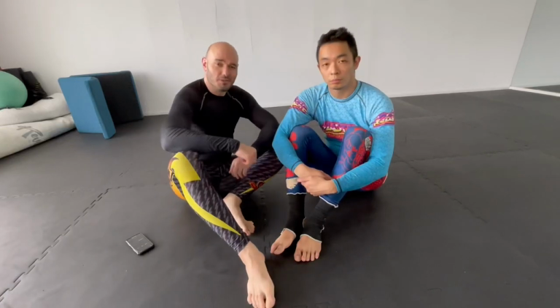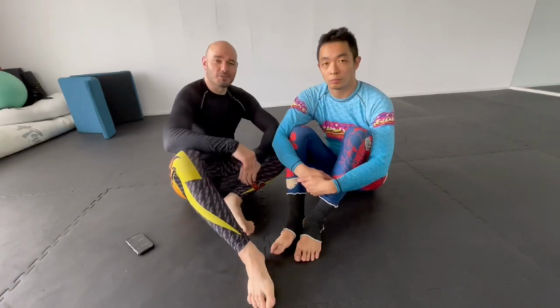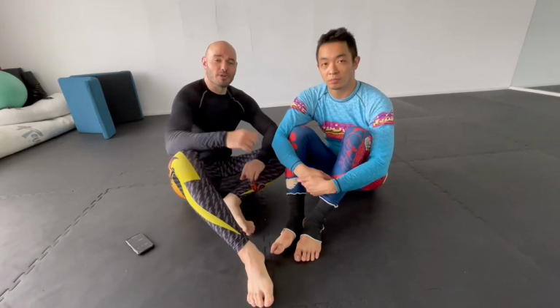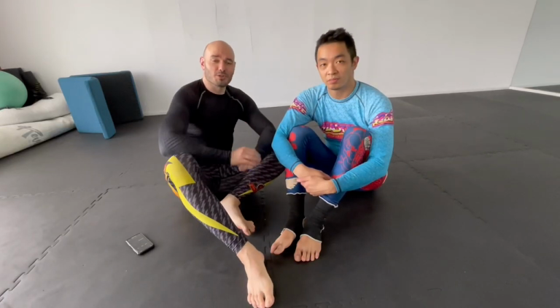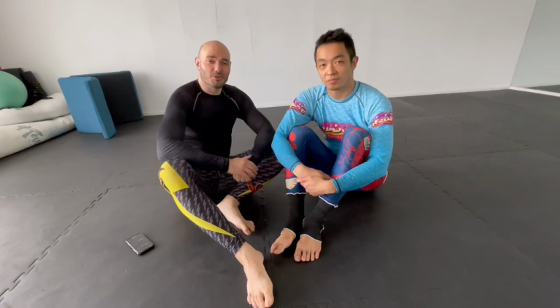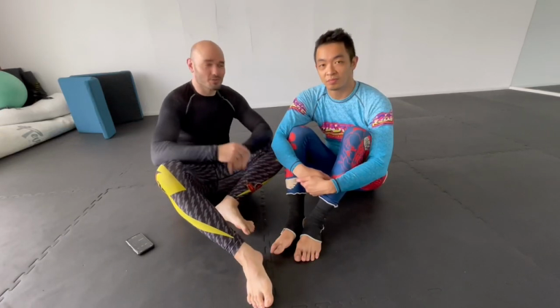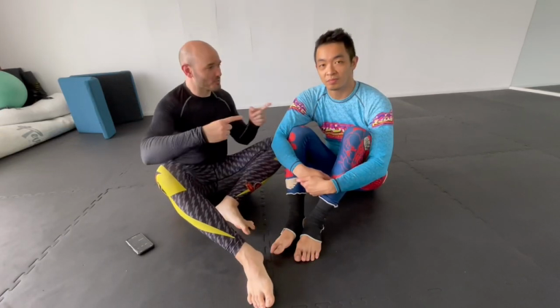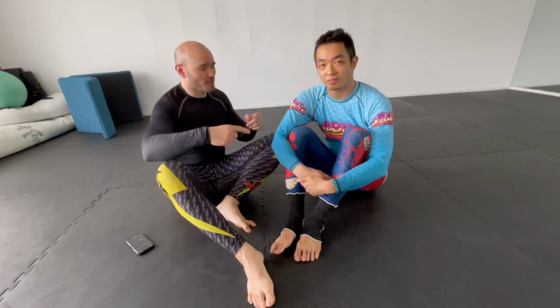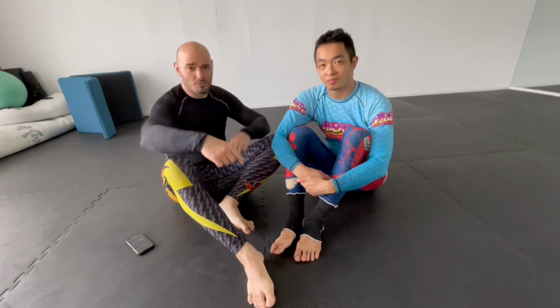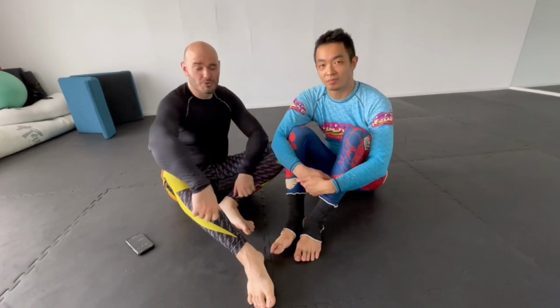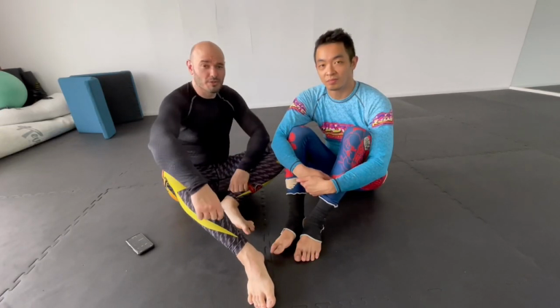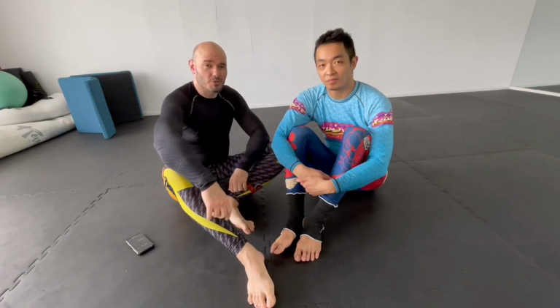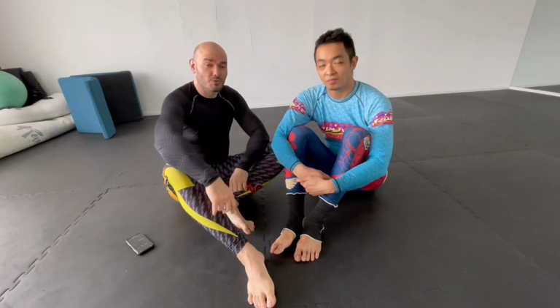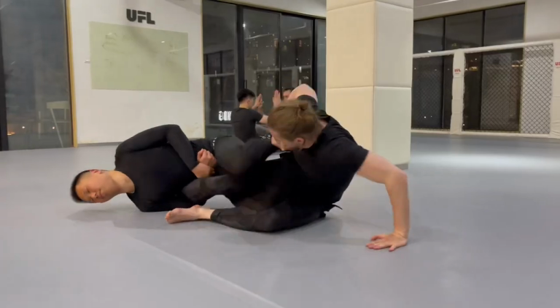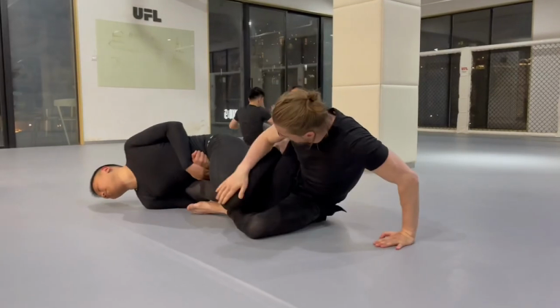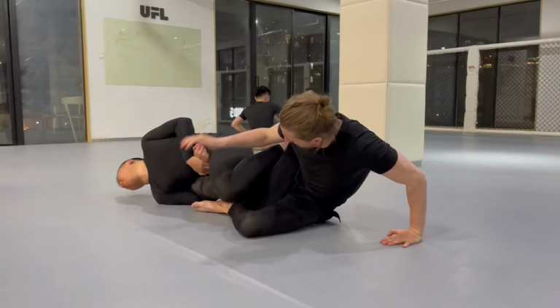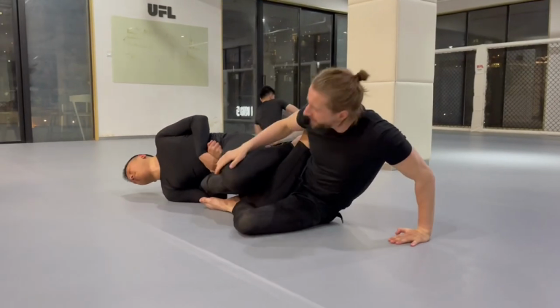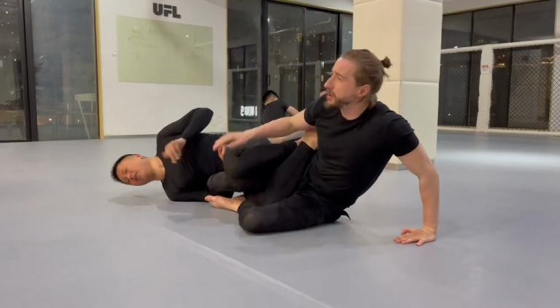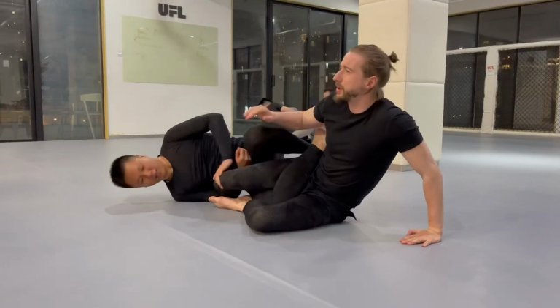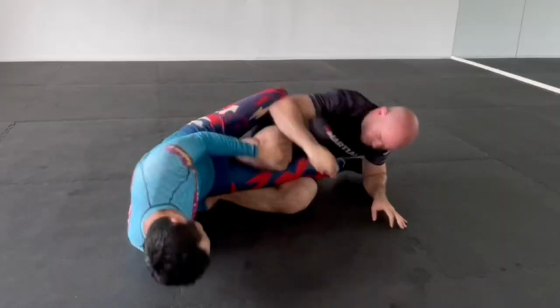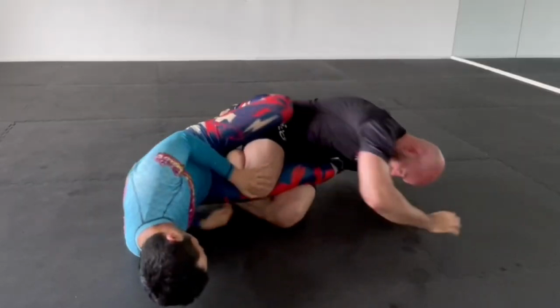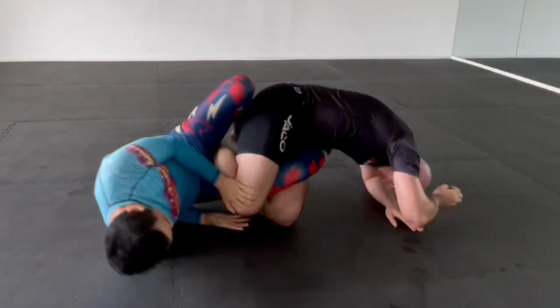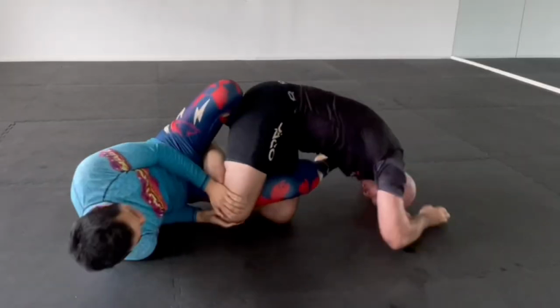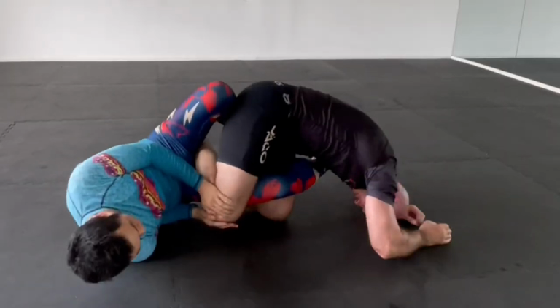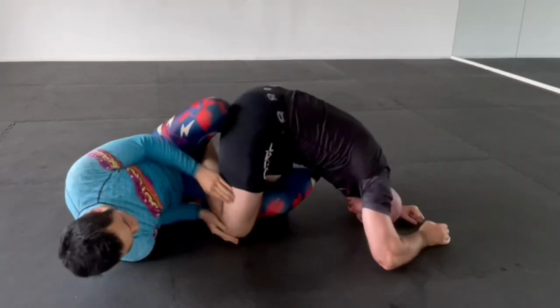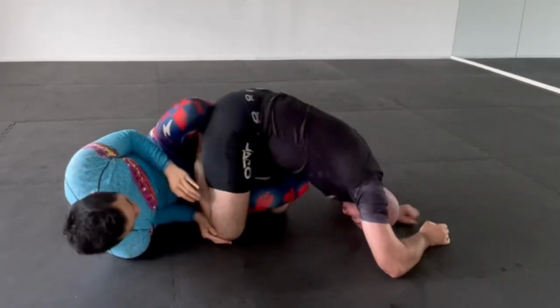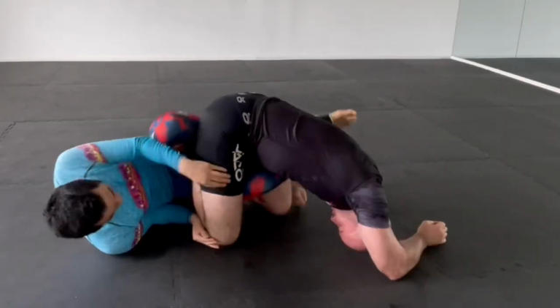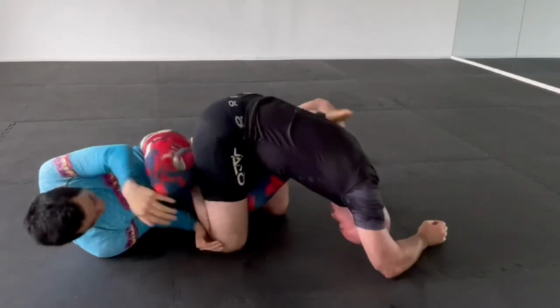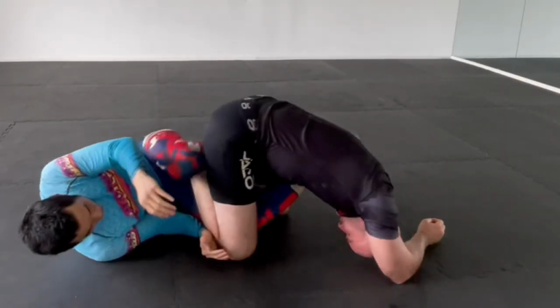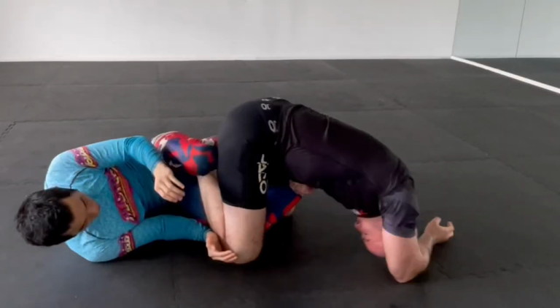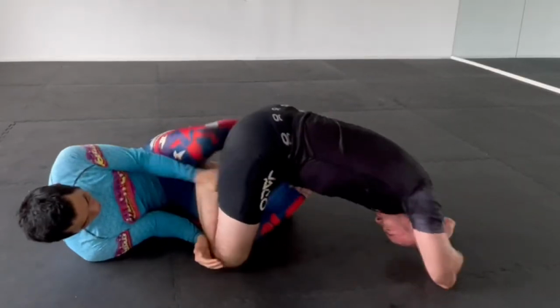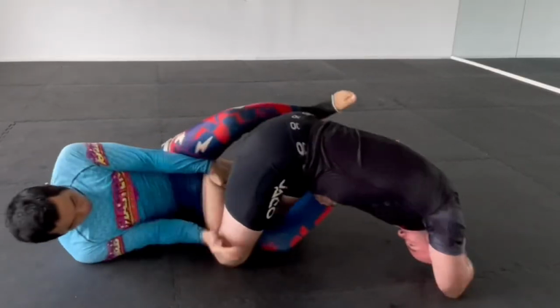It's Ramsey Dewey and Jordan Chow, and we're here today to show you a drill to help improve the offense of your leg lock game.